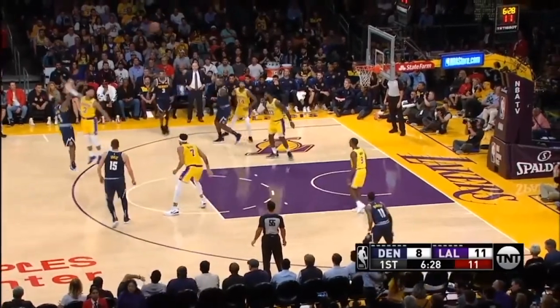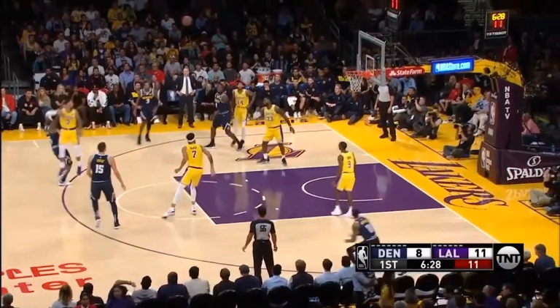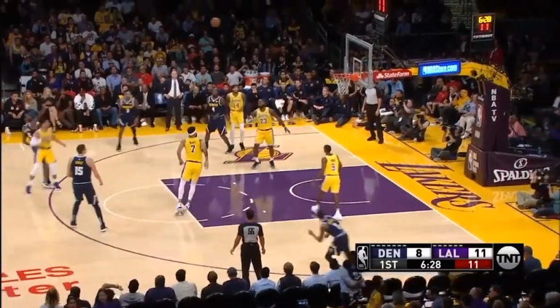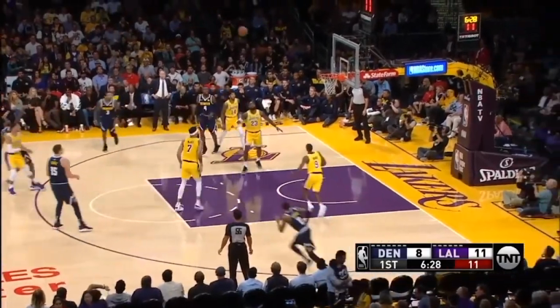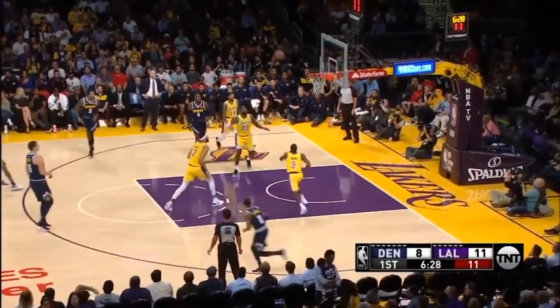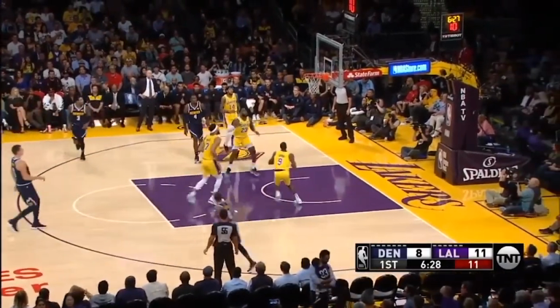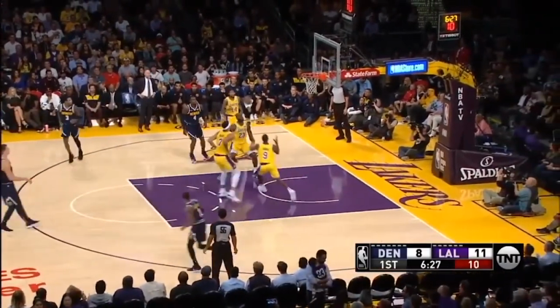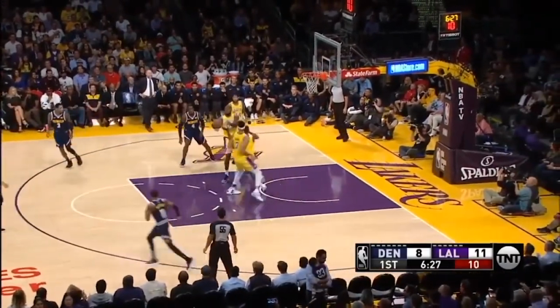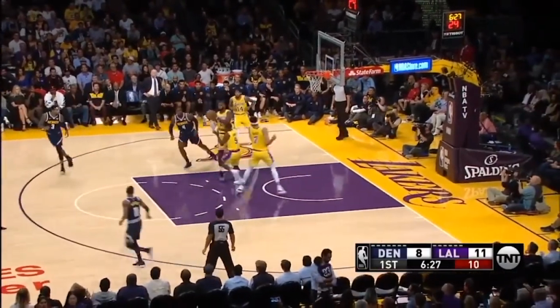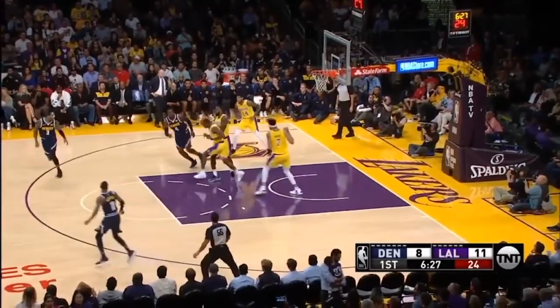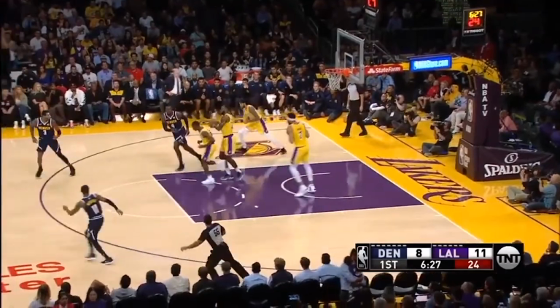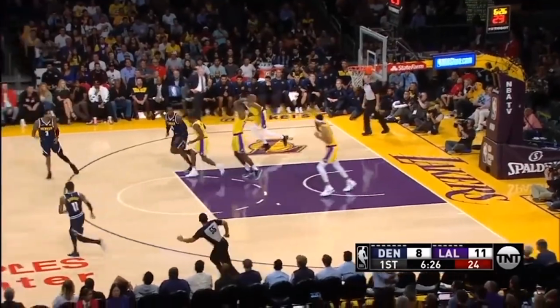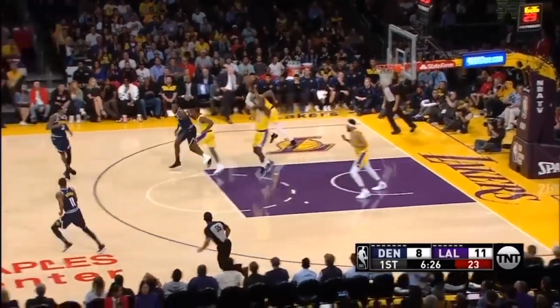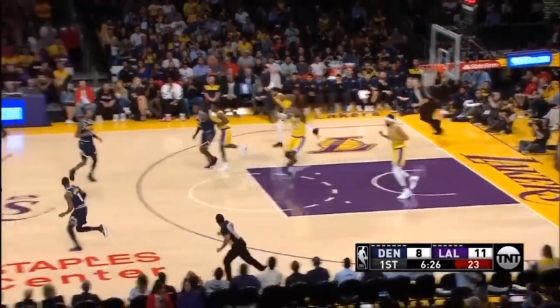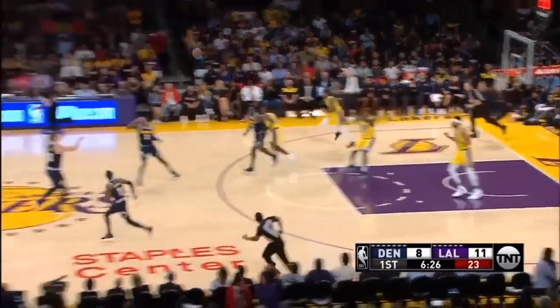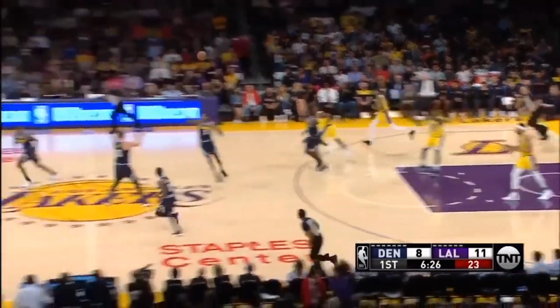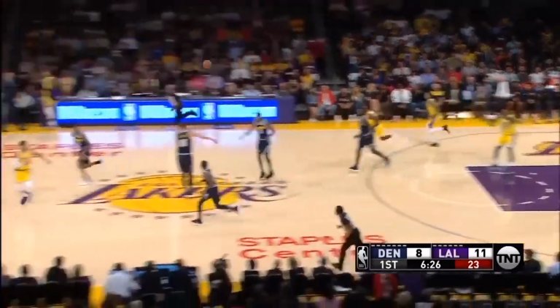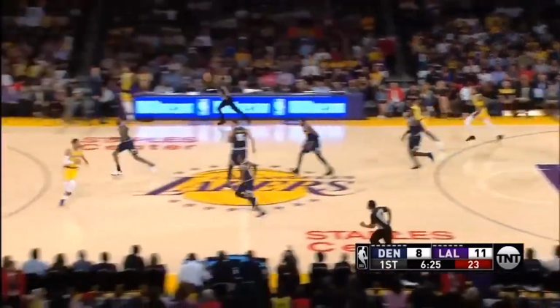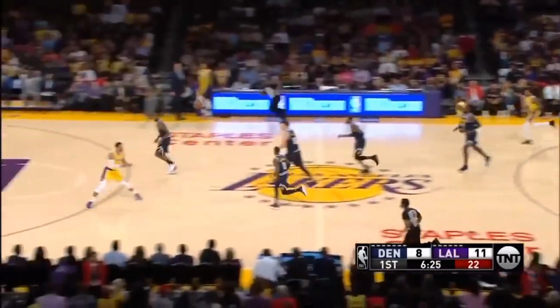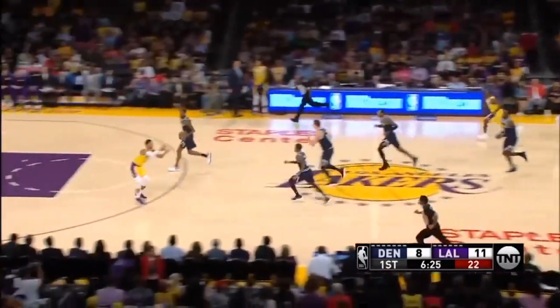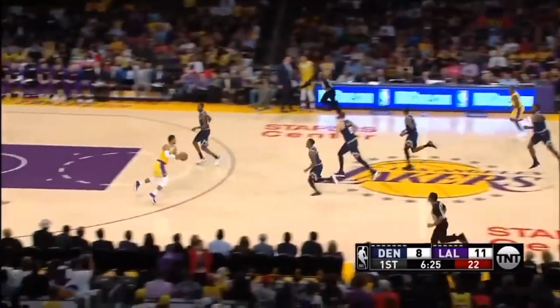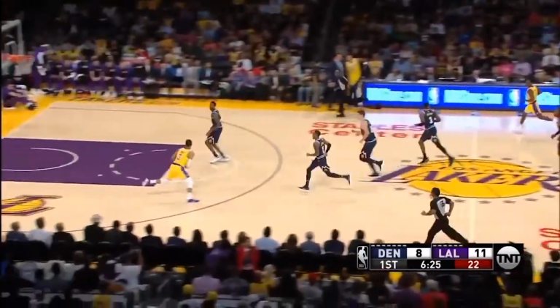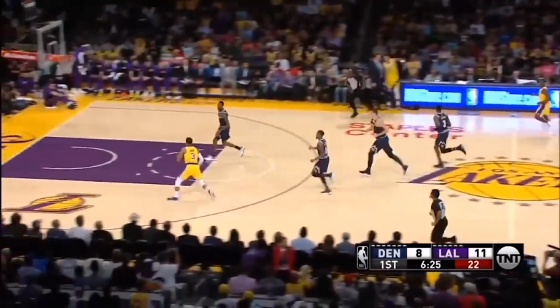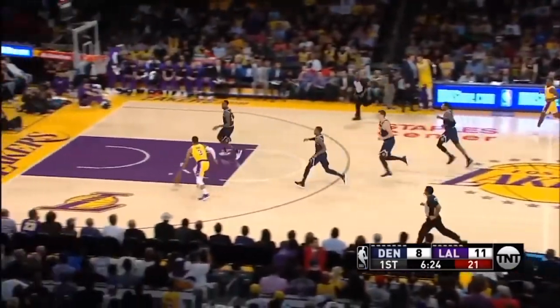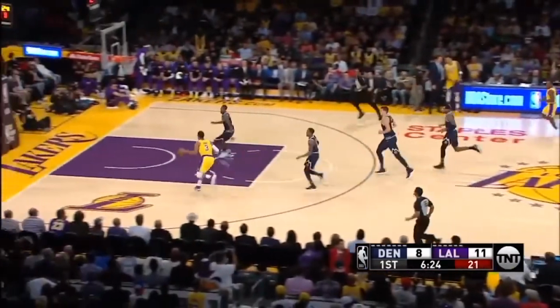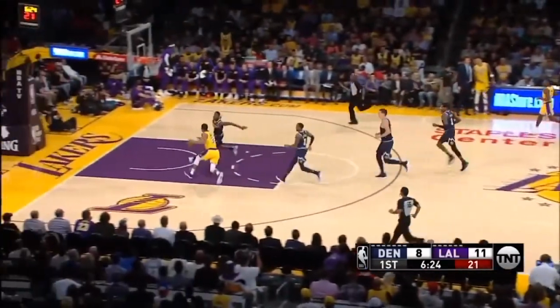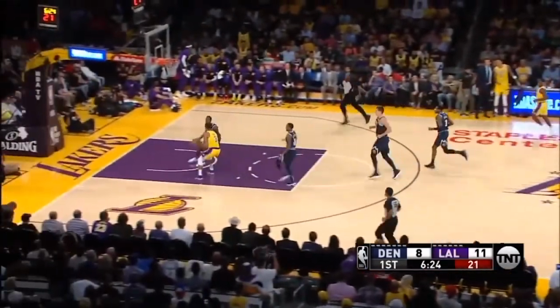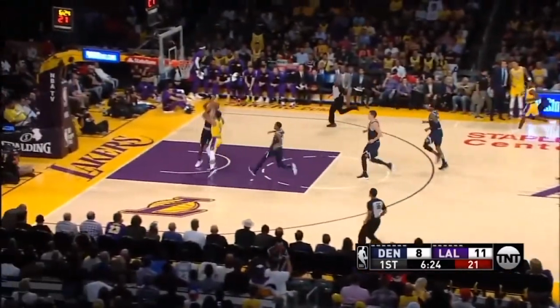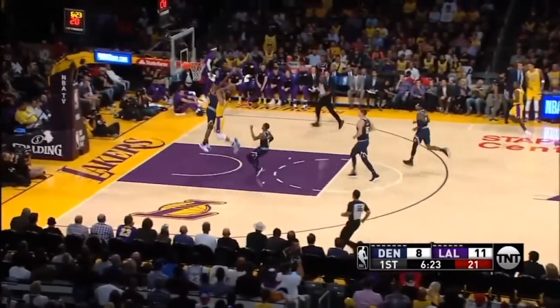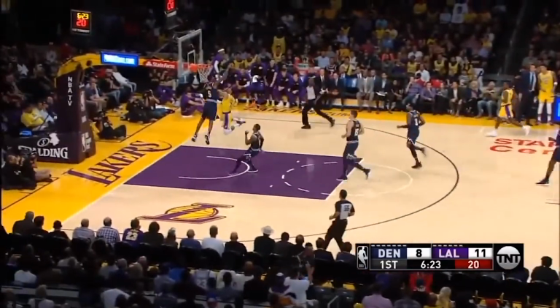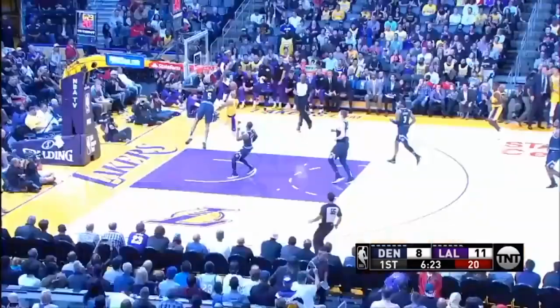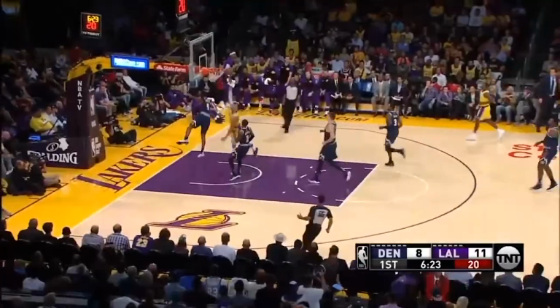Lakers are playing the Nuggets for the second straight game here in preseason action. LeBron with a nice upcourt pass.